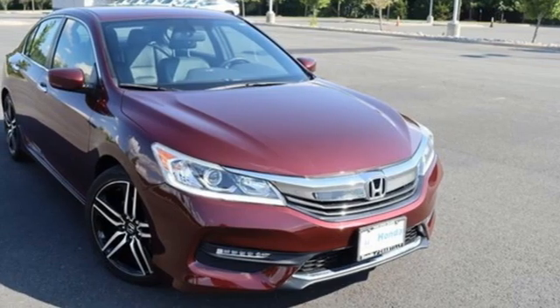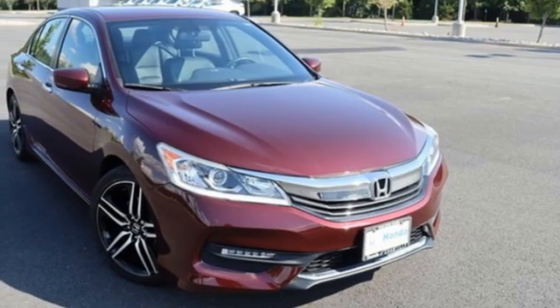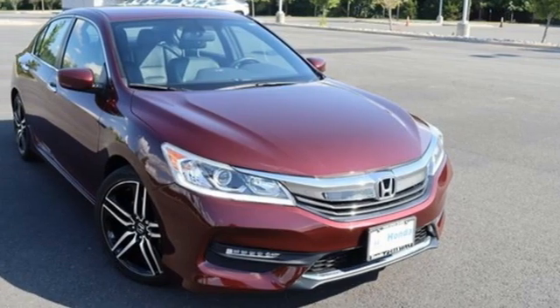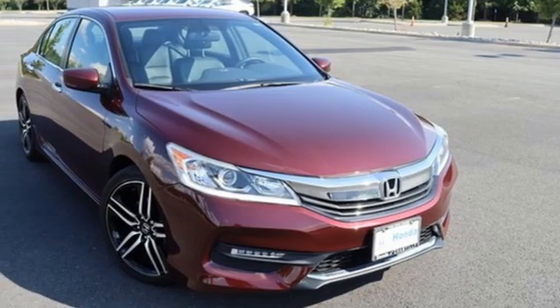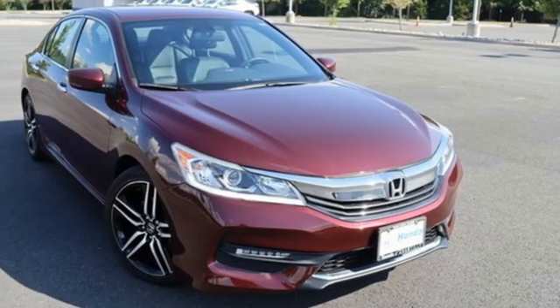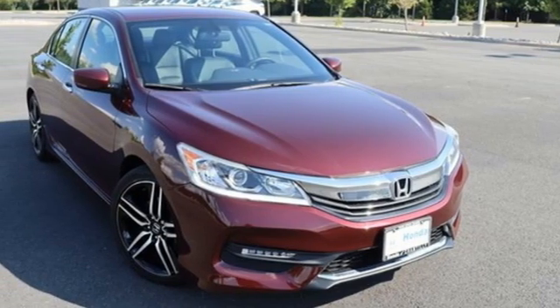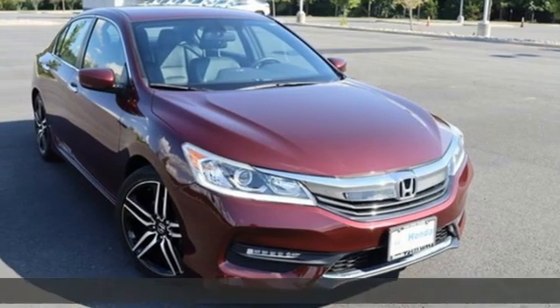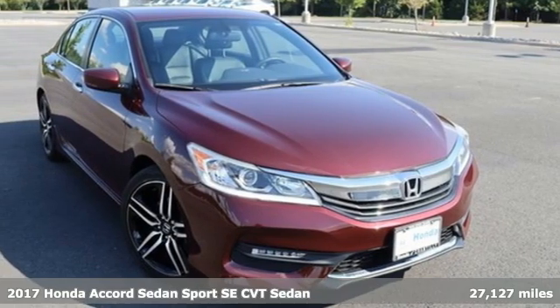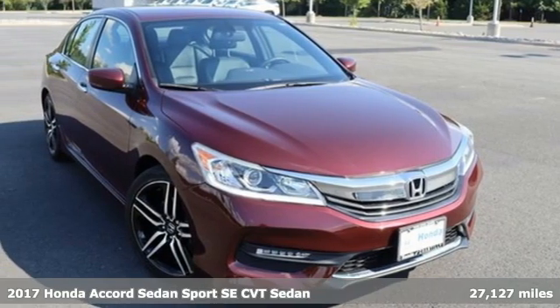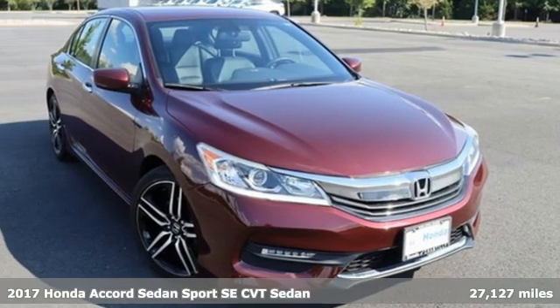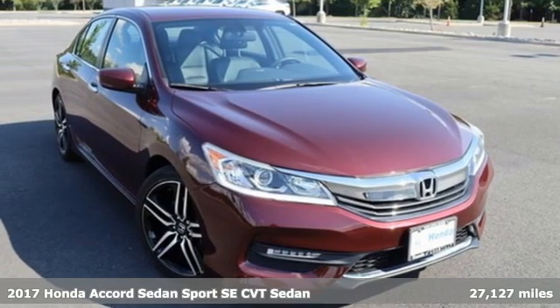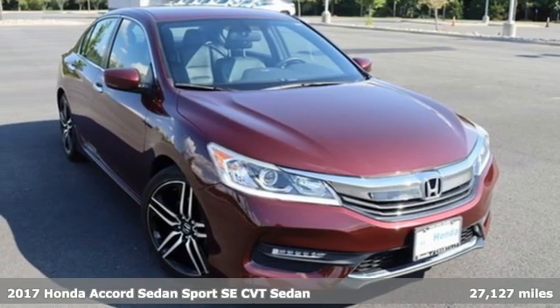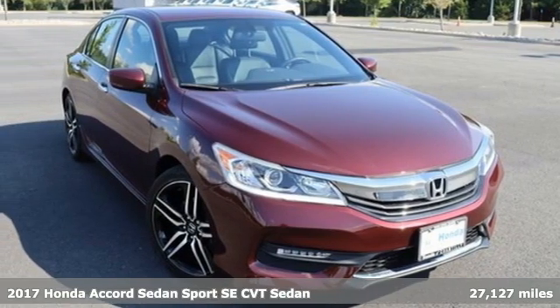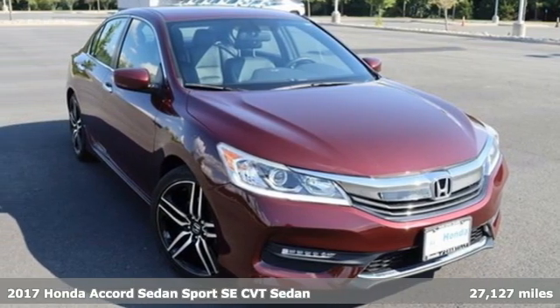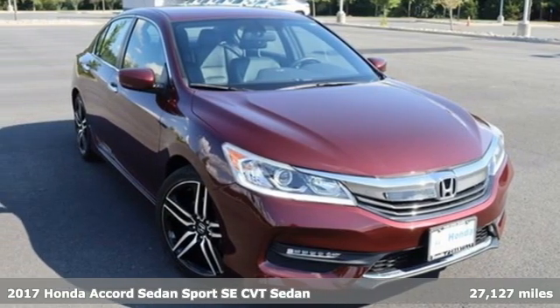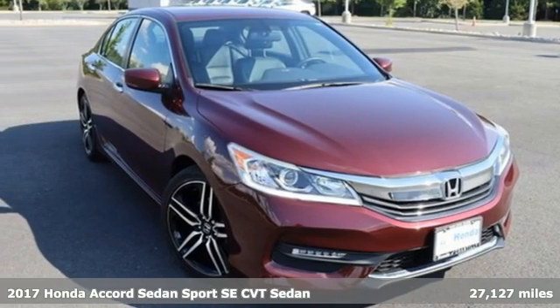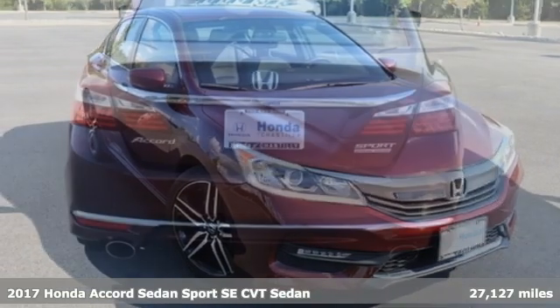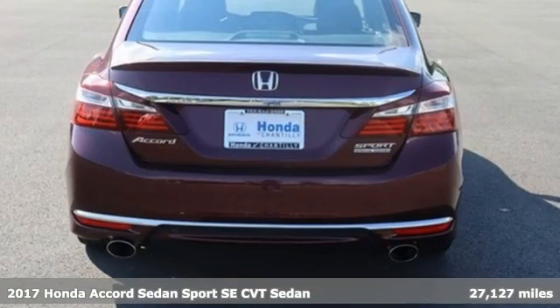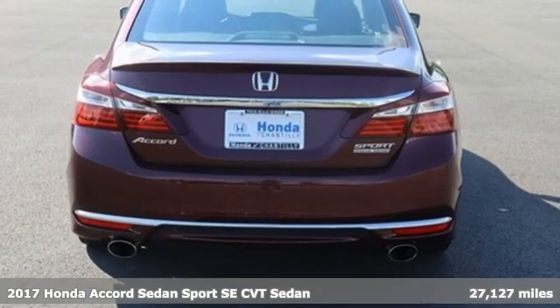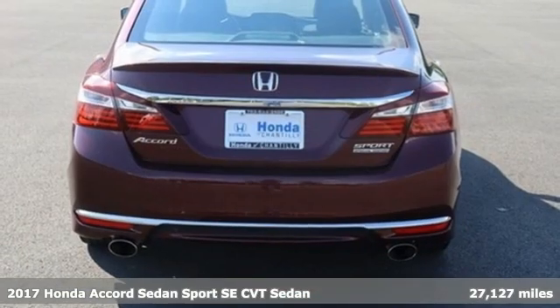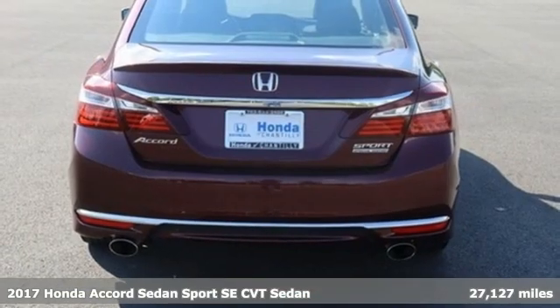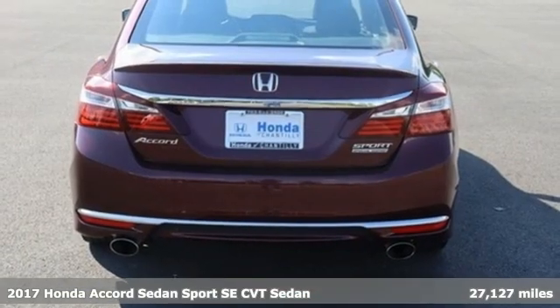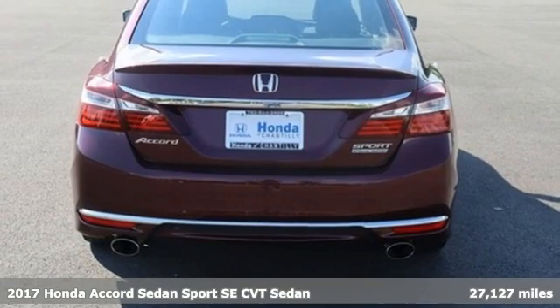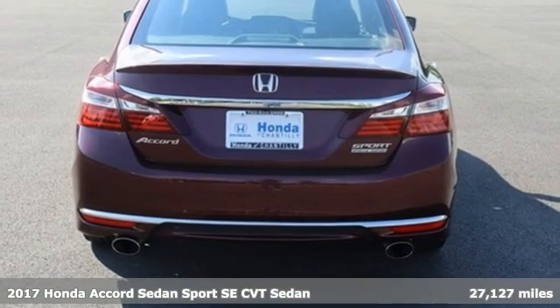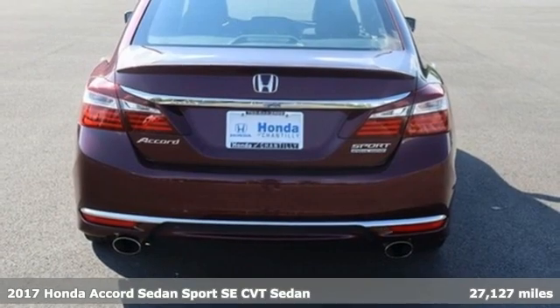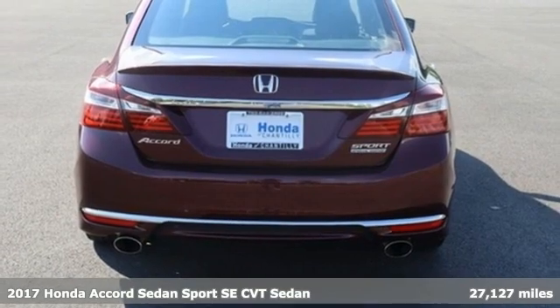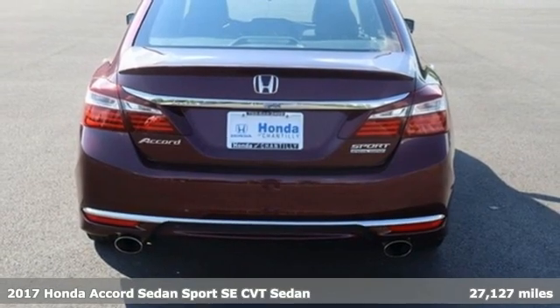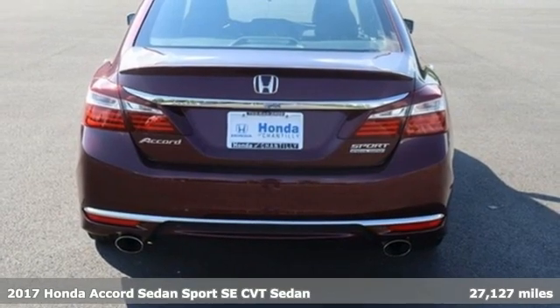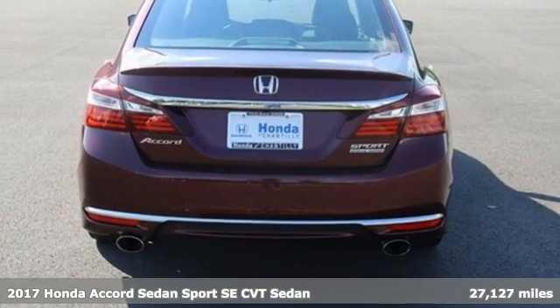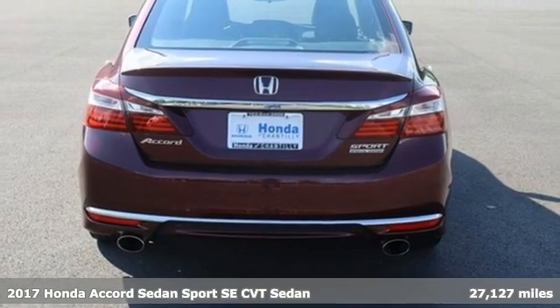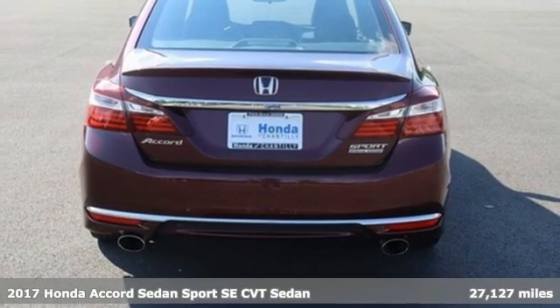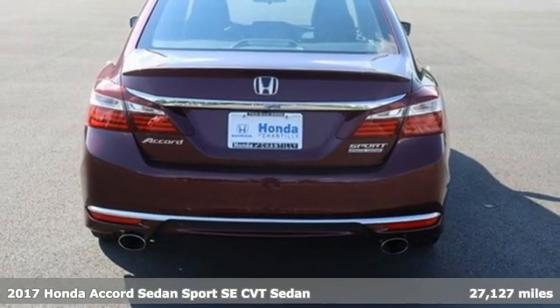Here's a 2017 Honda Accord Sedan. It's Honda, so longevity comes standard.